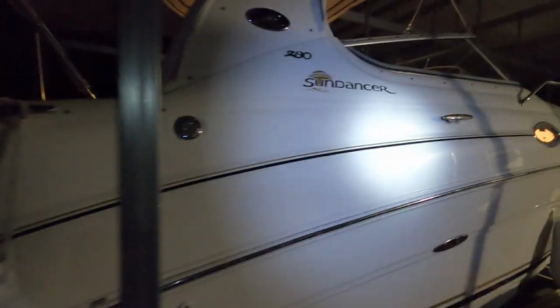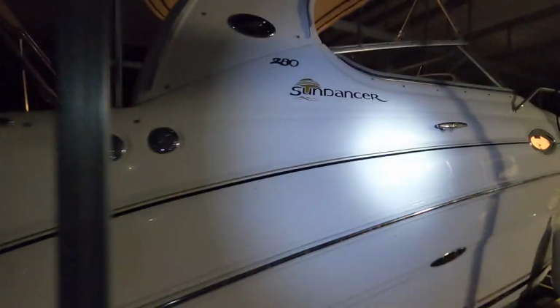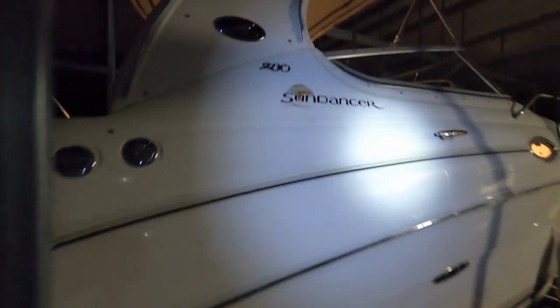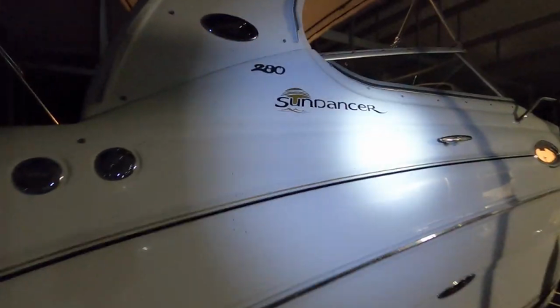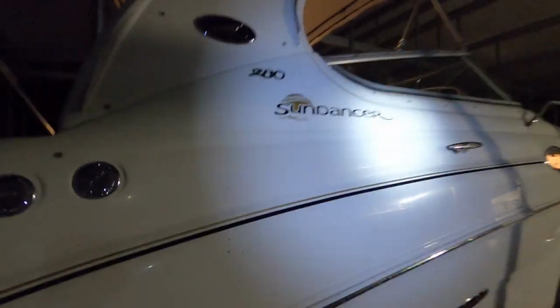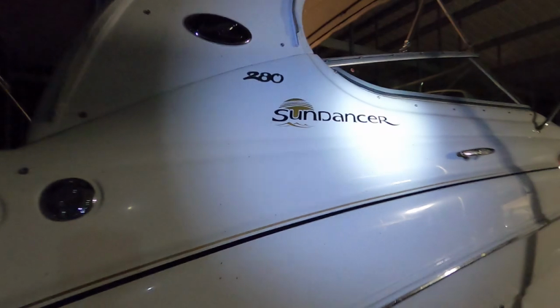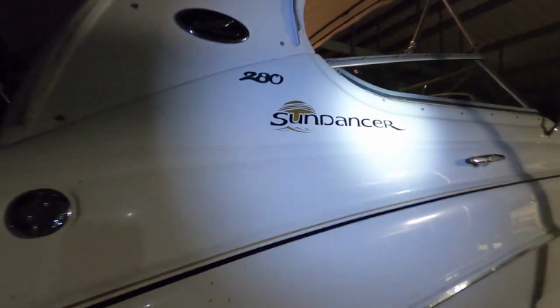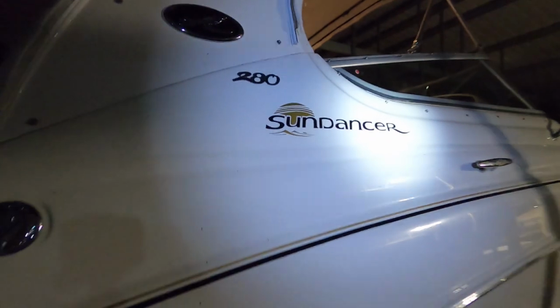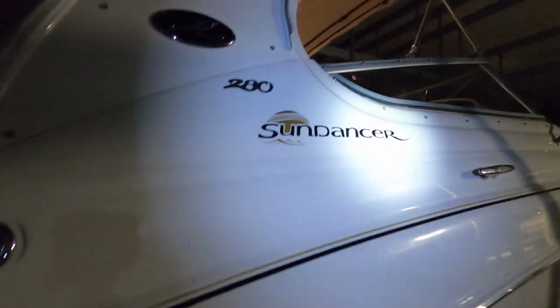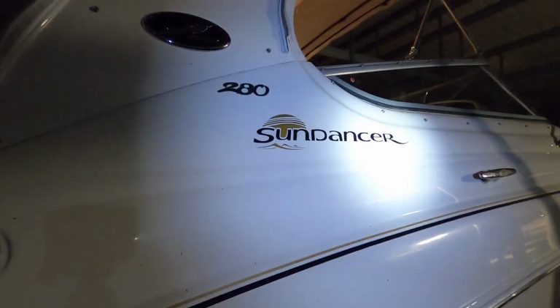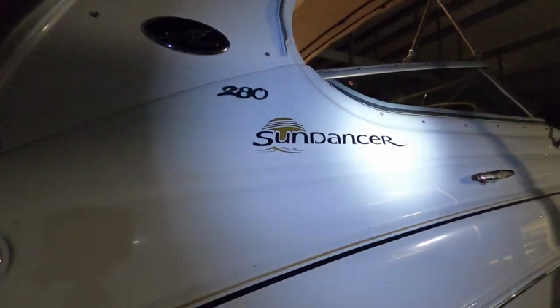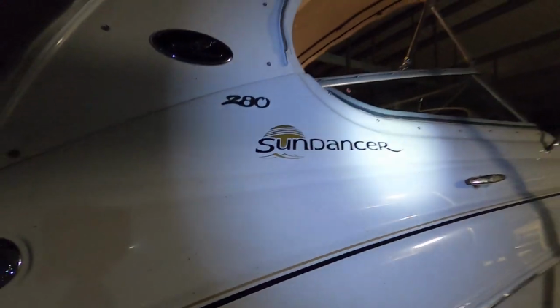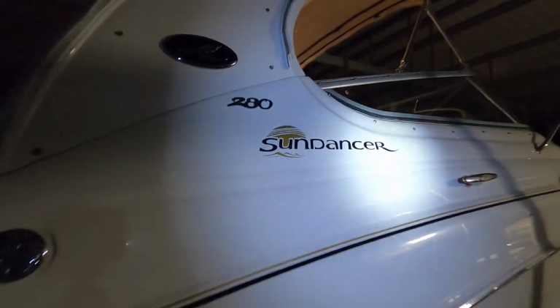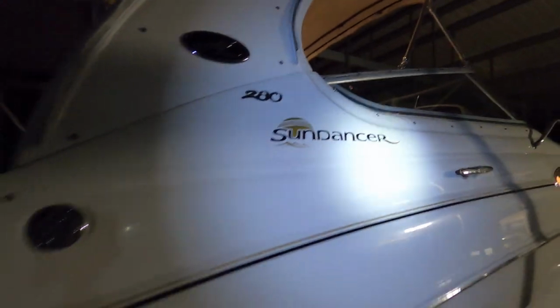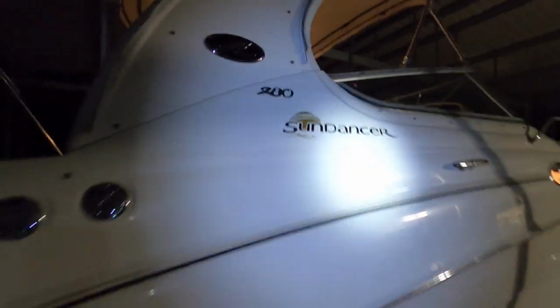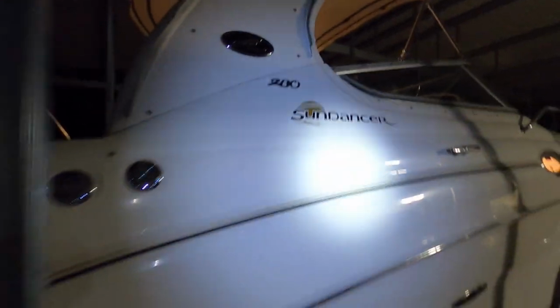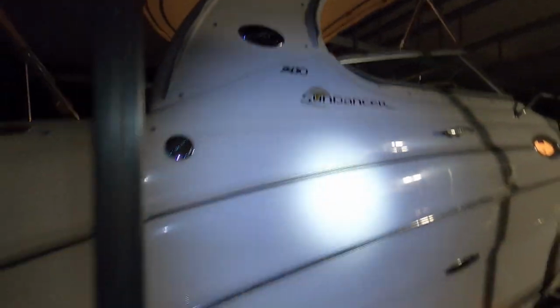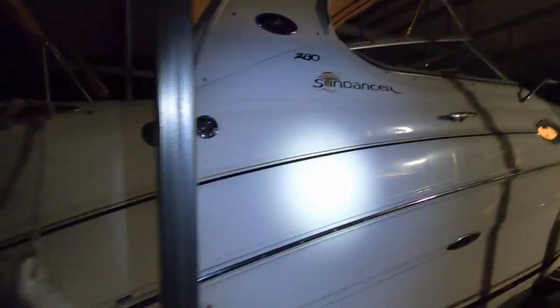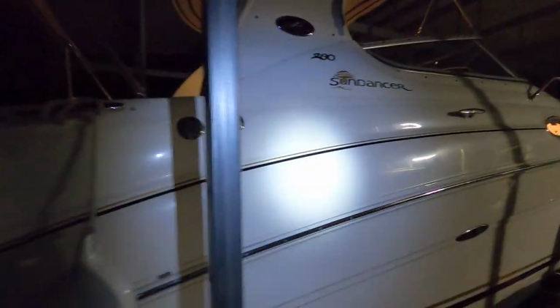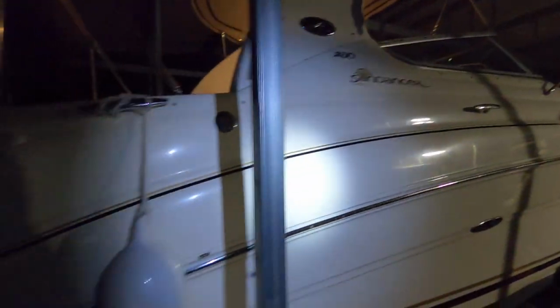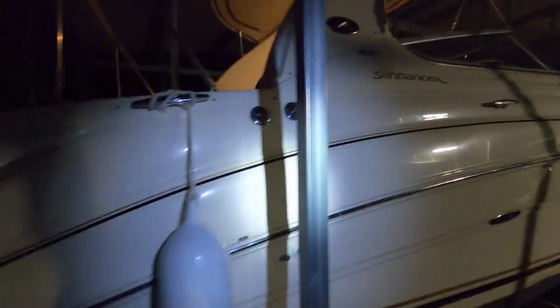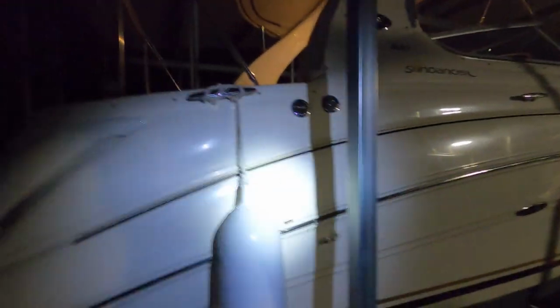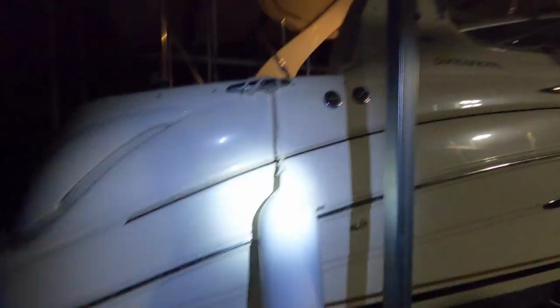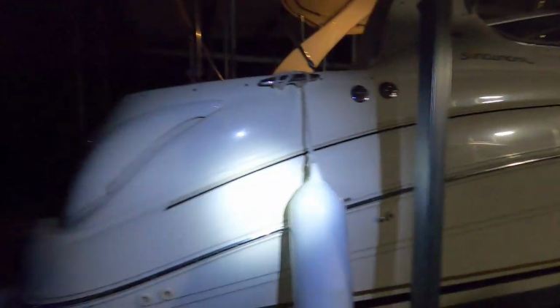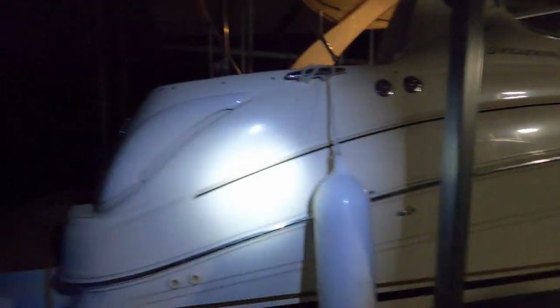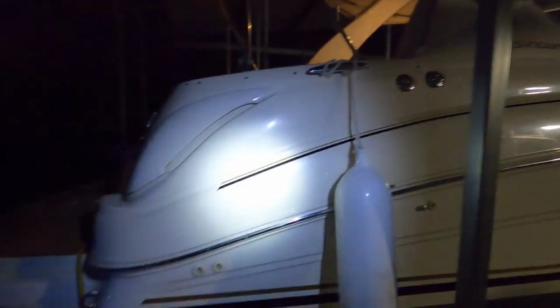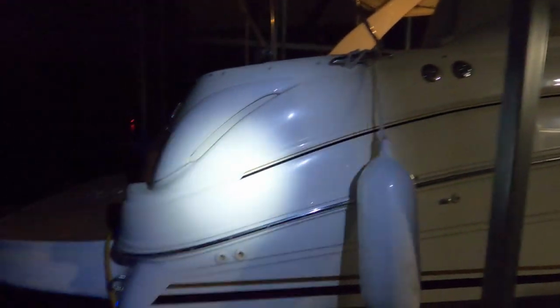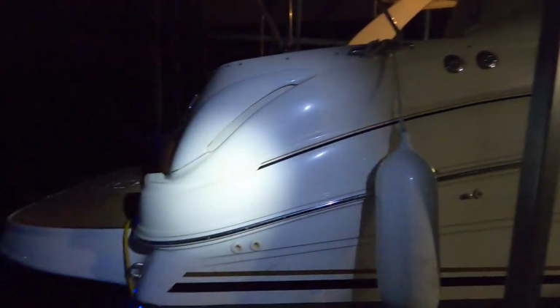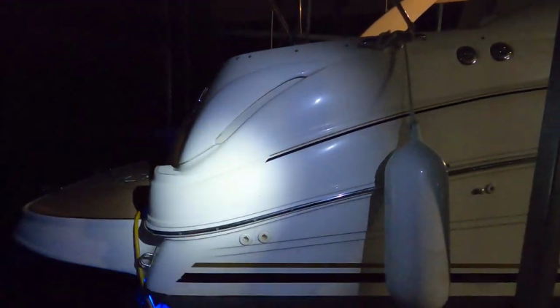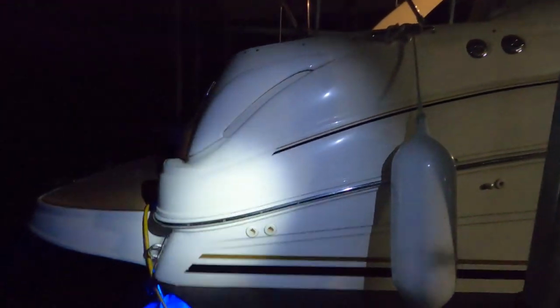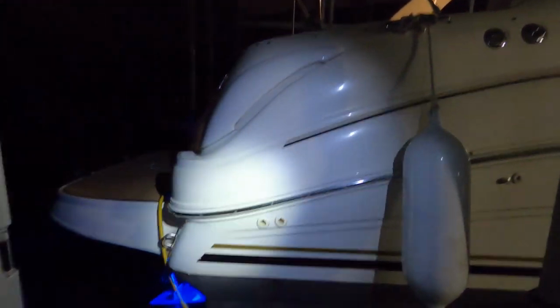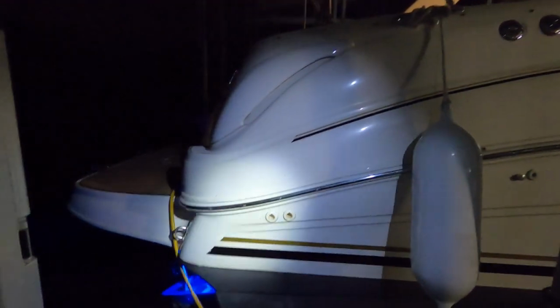If you look at that Sea Ray logo right here — climbing inside — this one is really loaded with options.